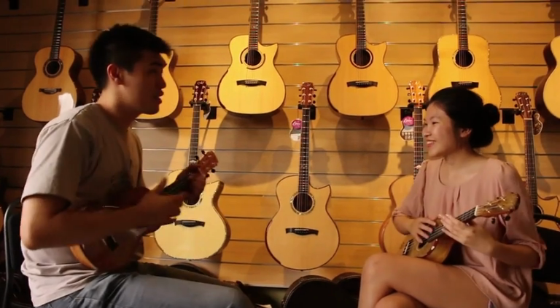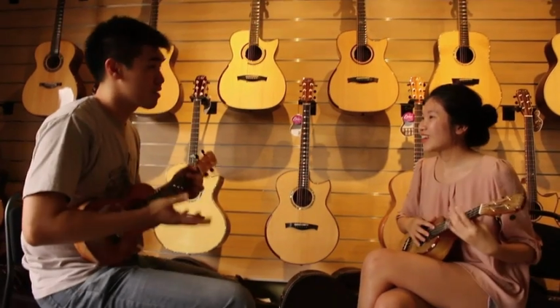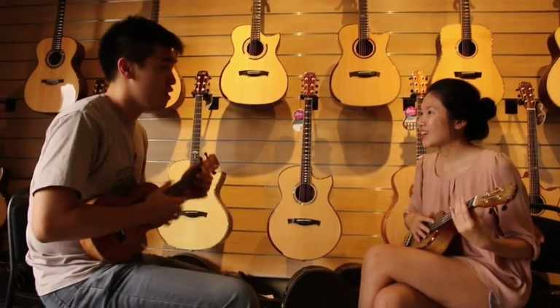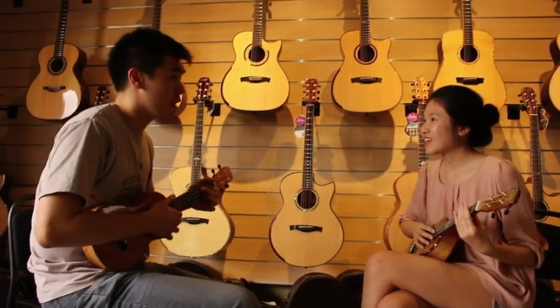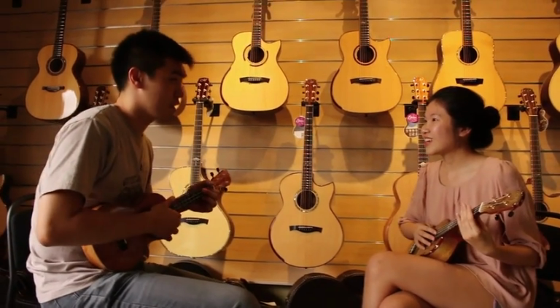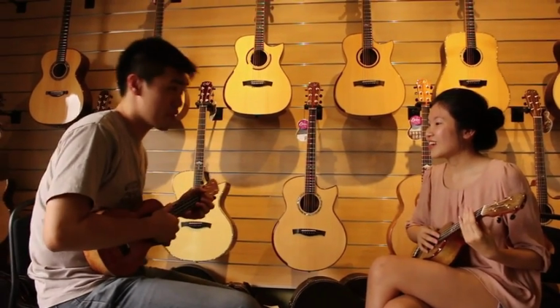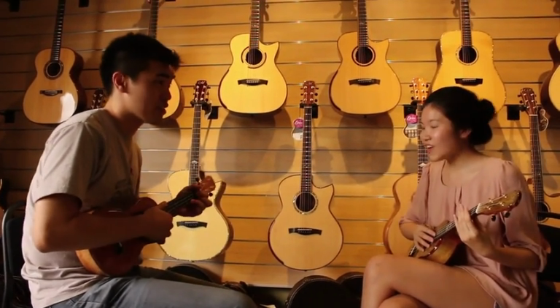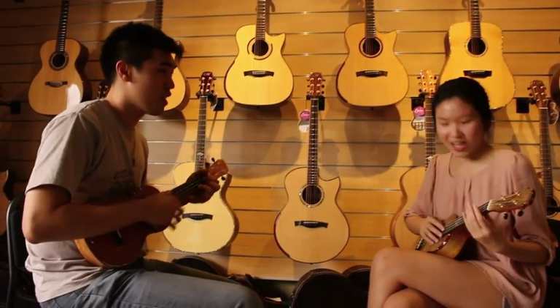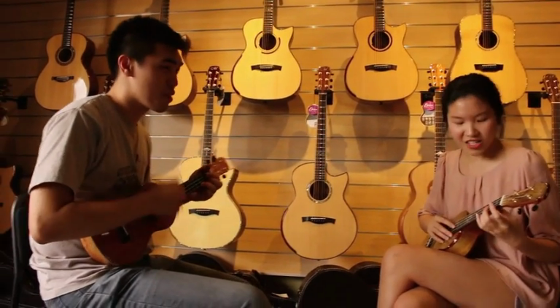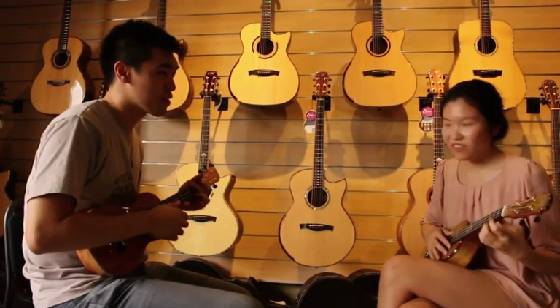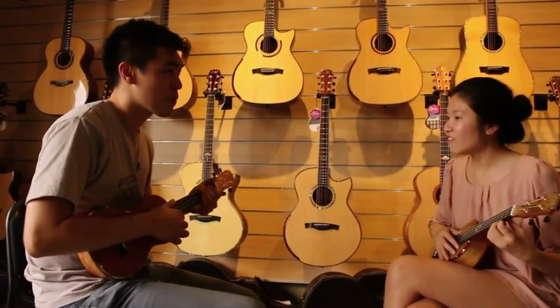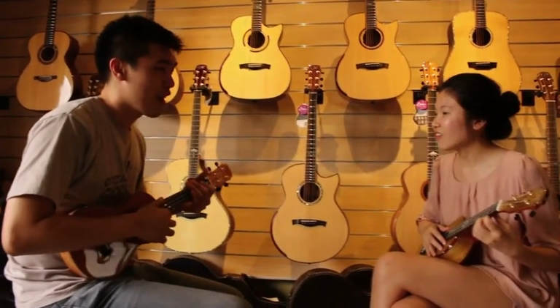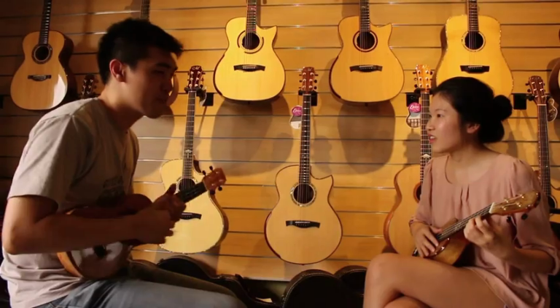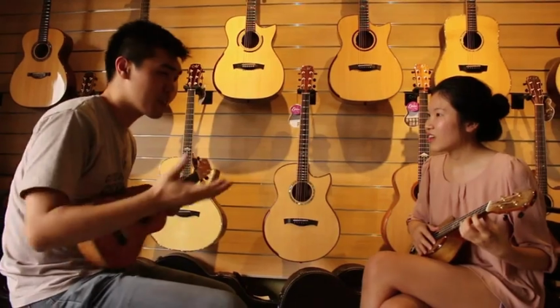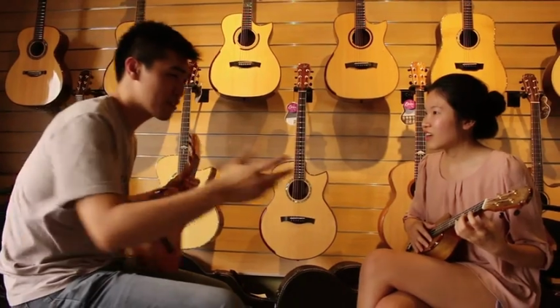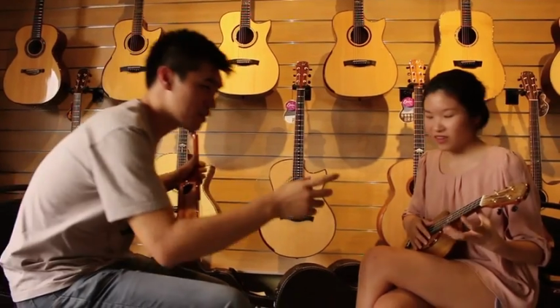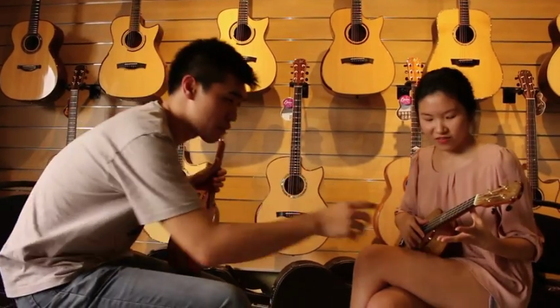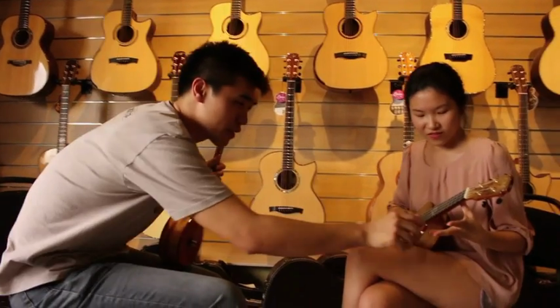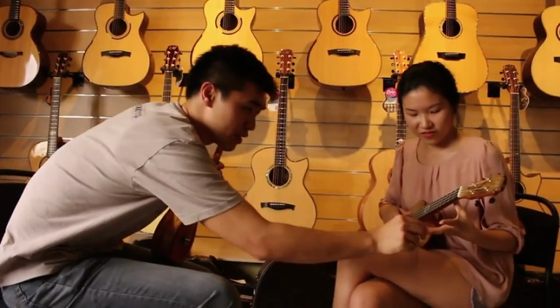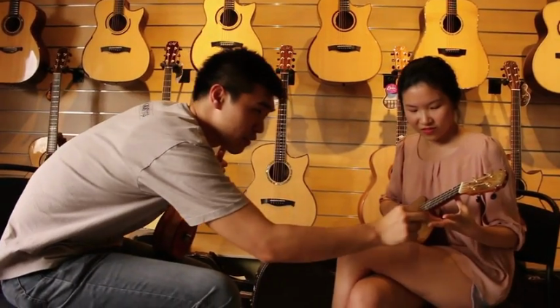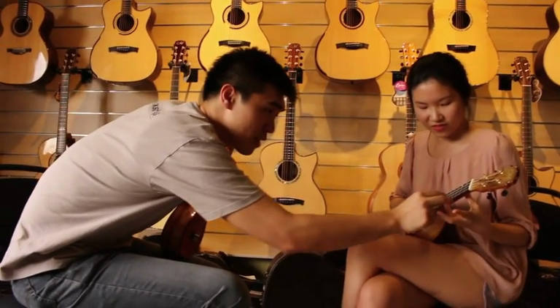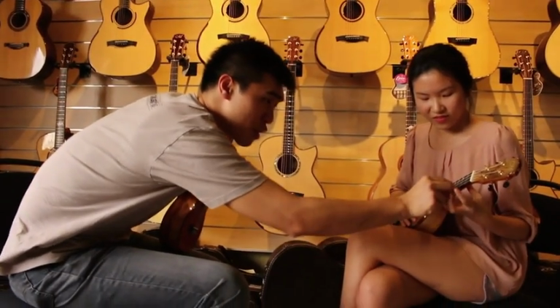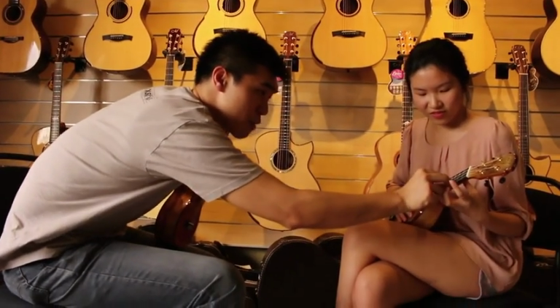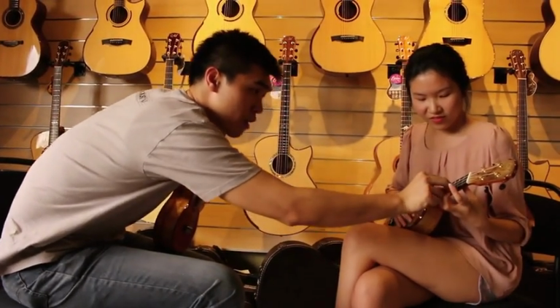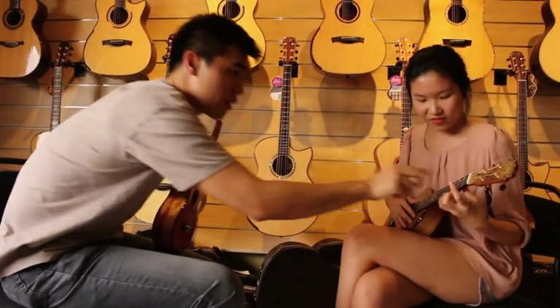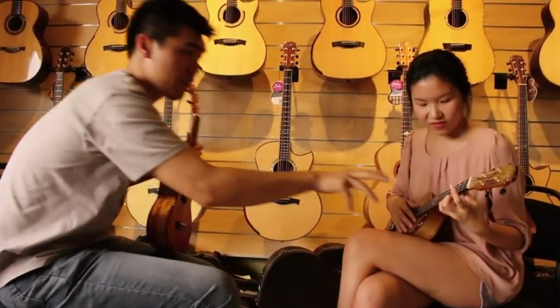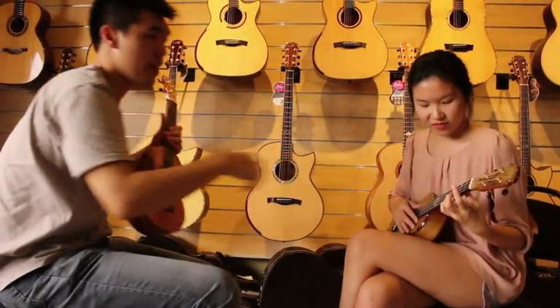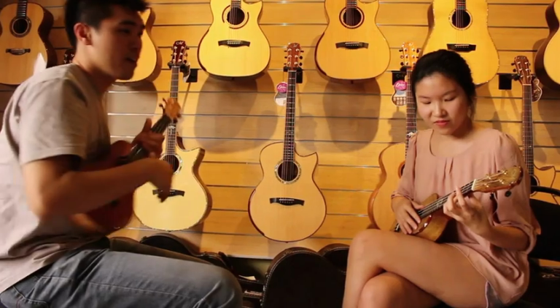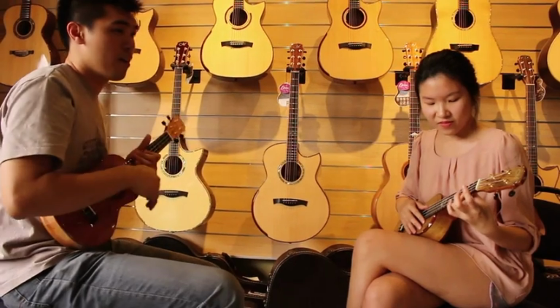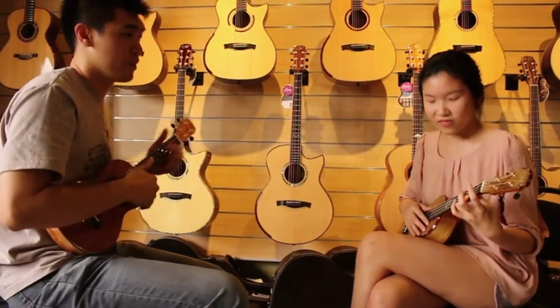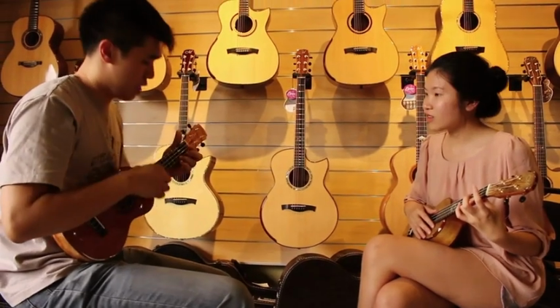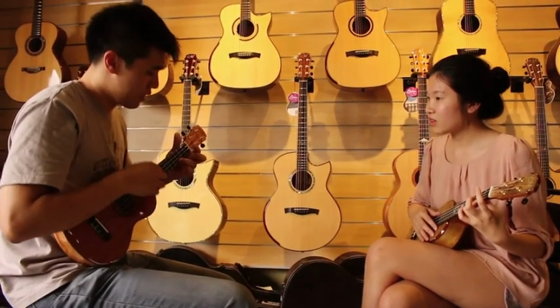I'm teaching a song by Jason Brands, it's called I'm Yours. I'll show you the third finger — put it on the third fret of the ukulele.